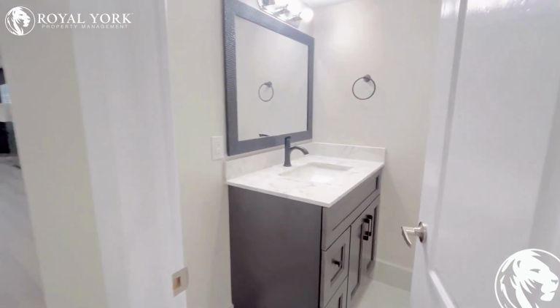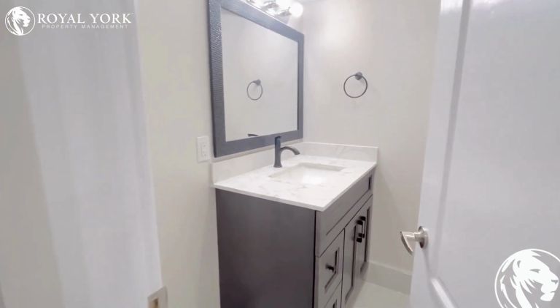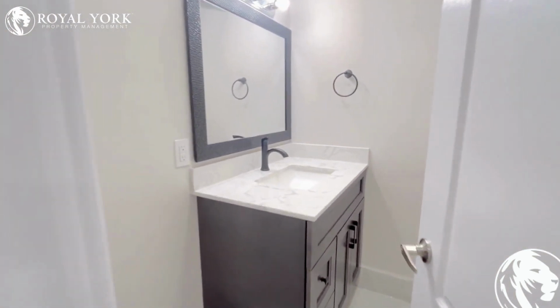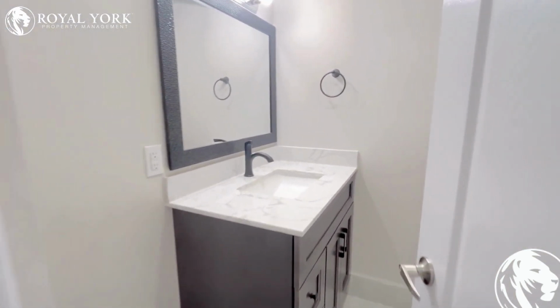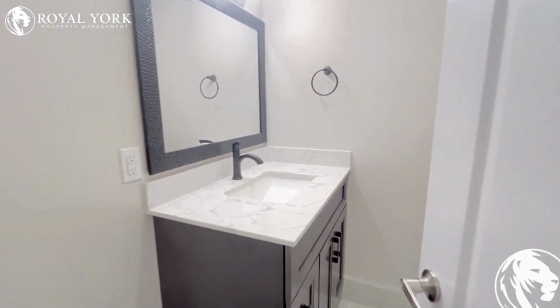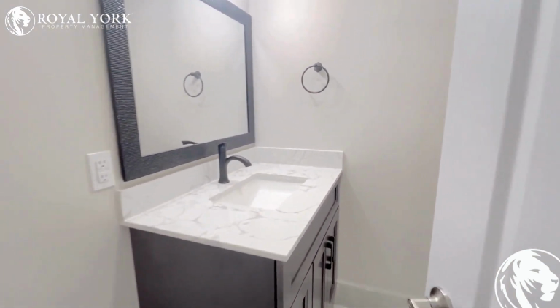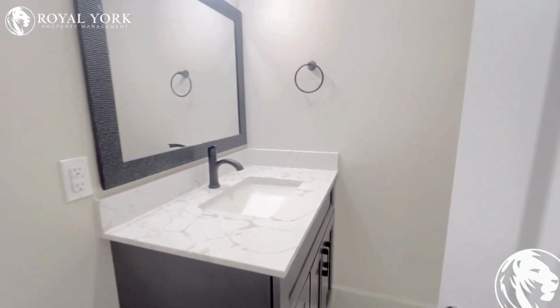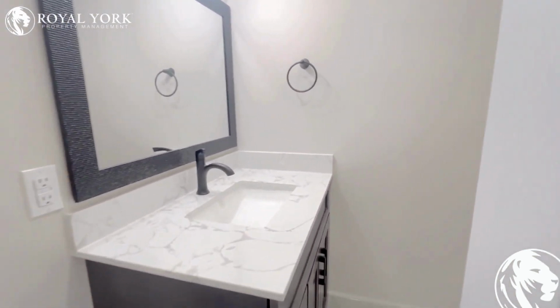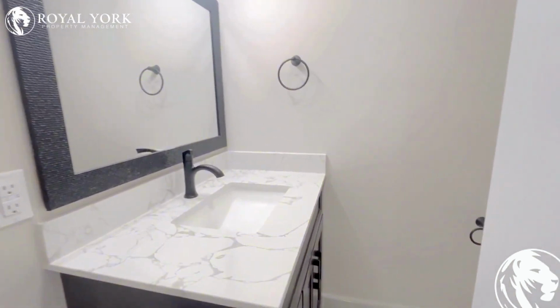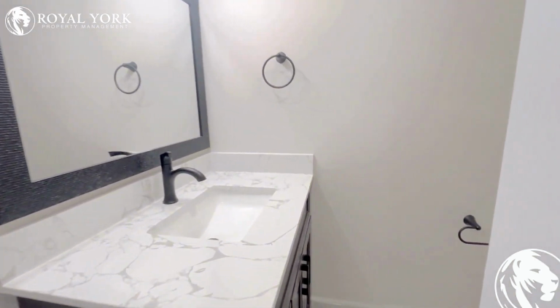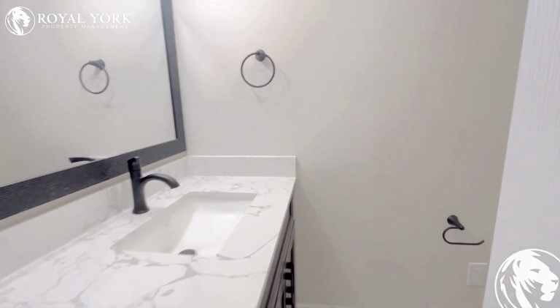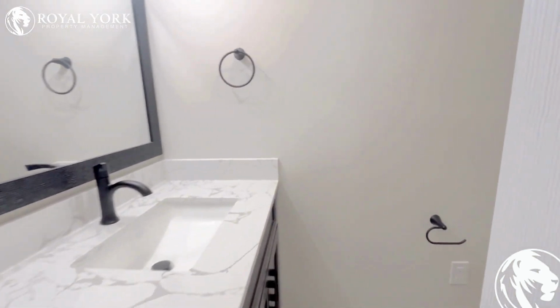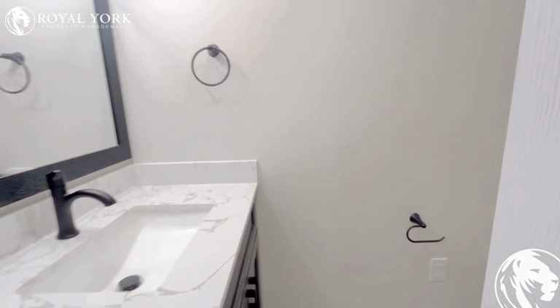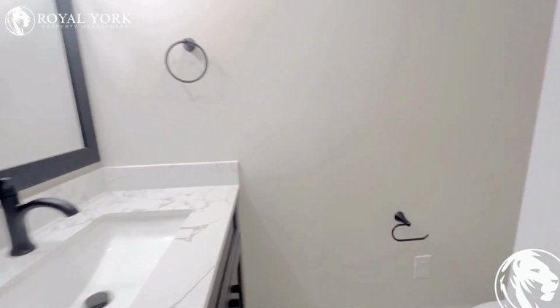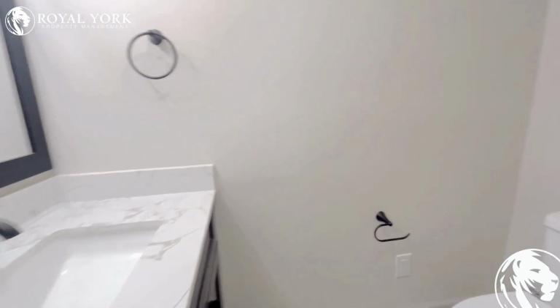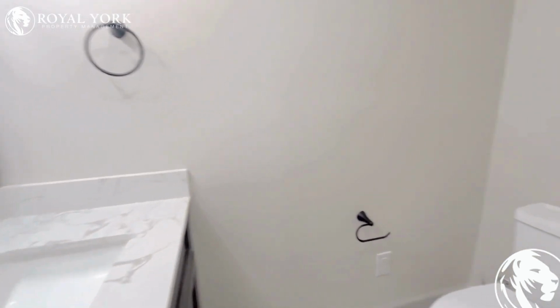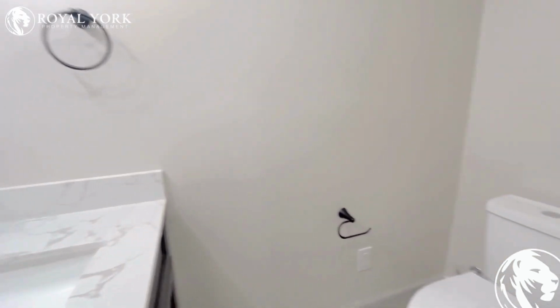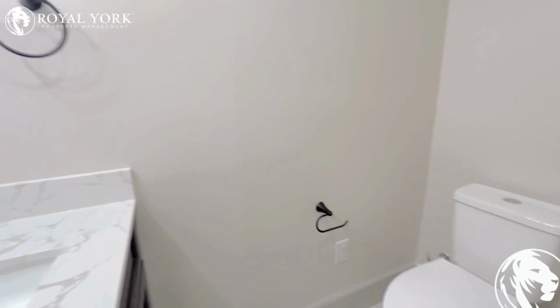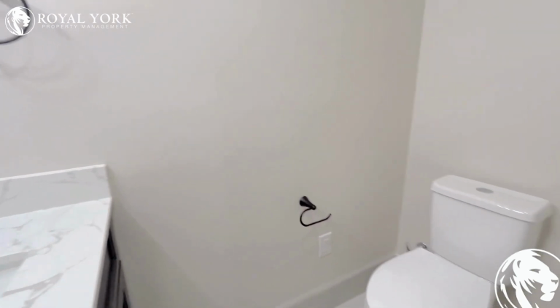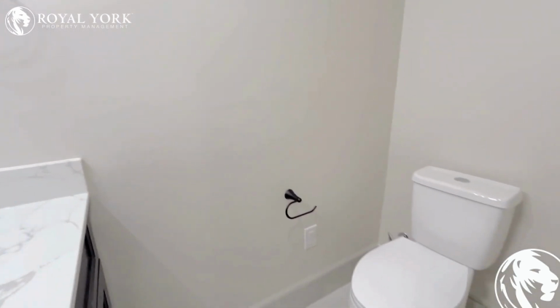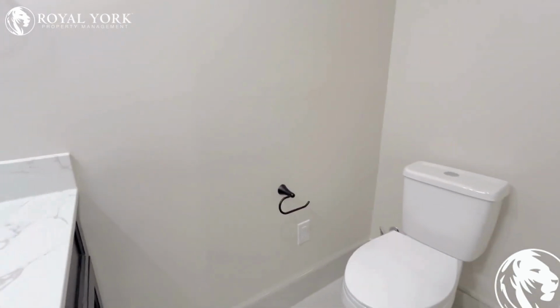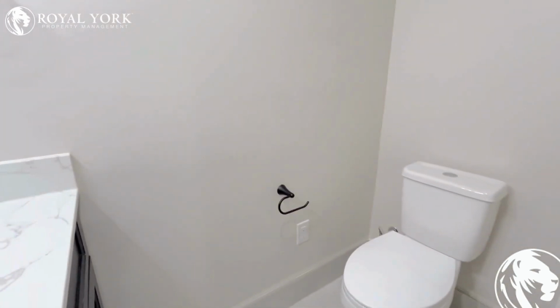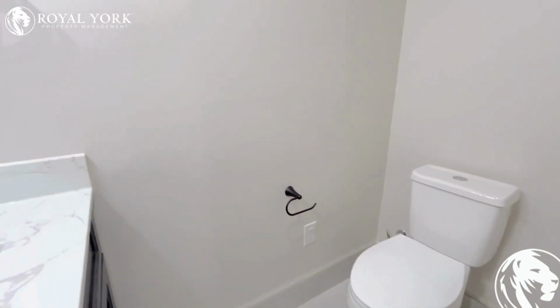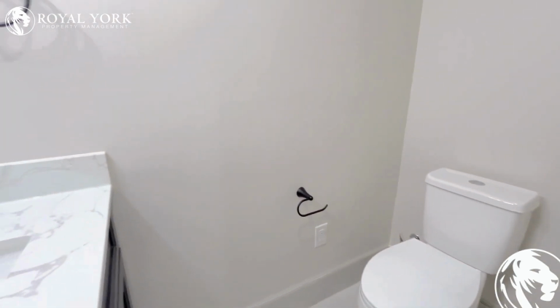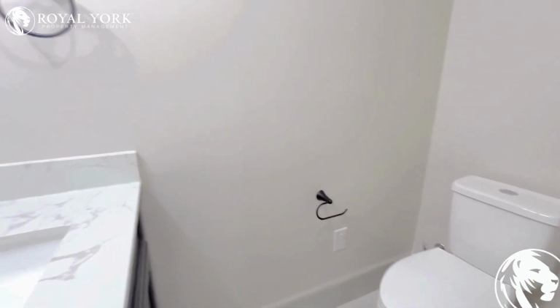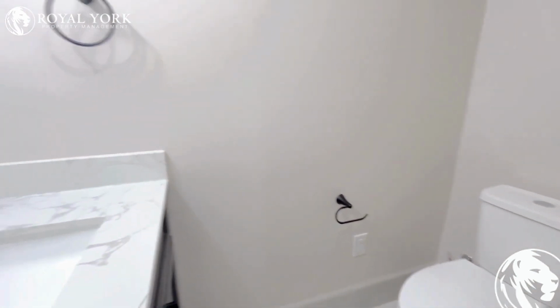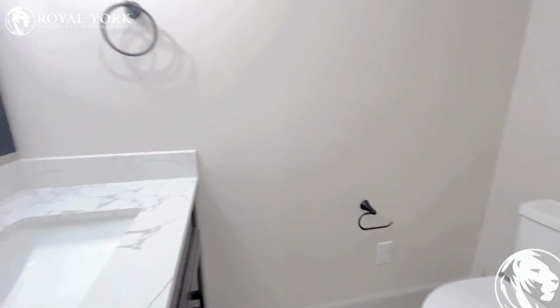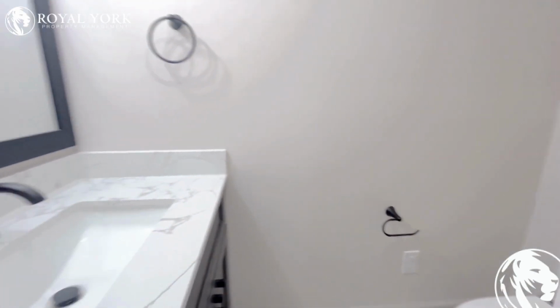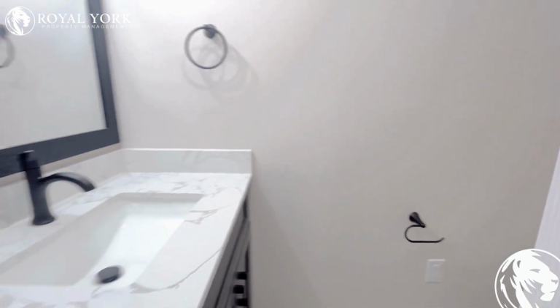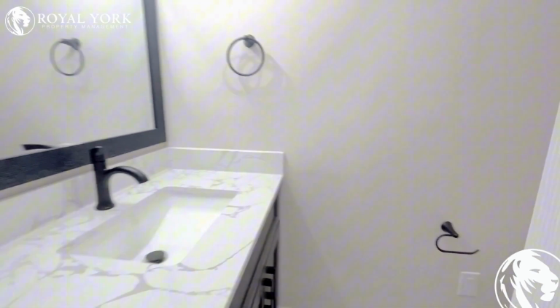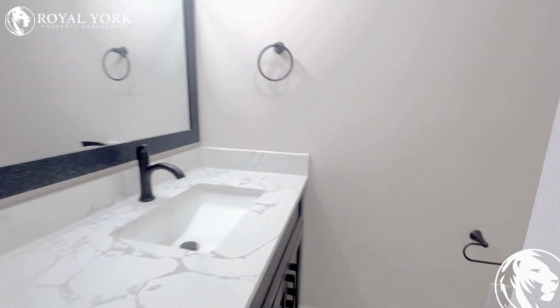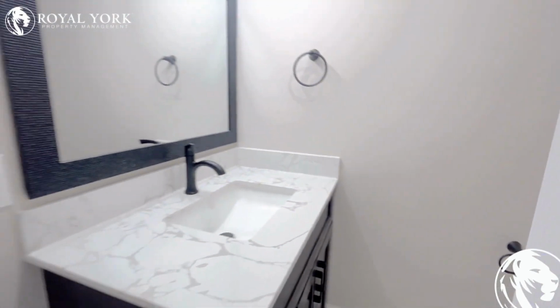Here you have your powder washroom with stone counter and beautiful finishes.